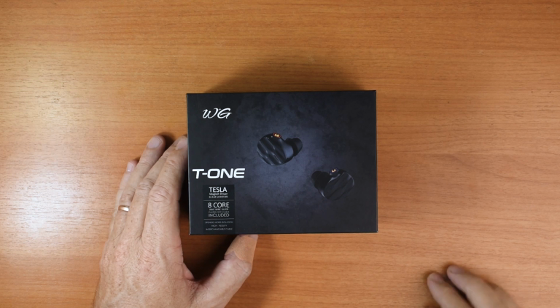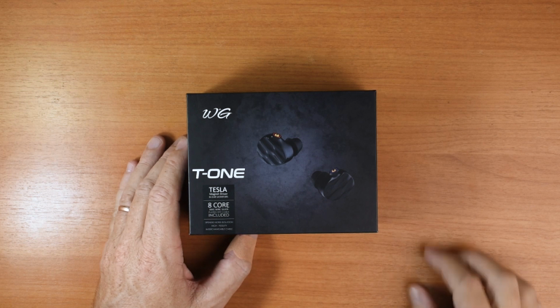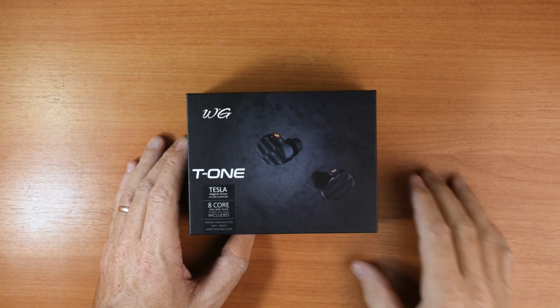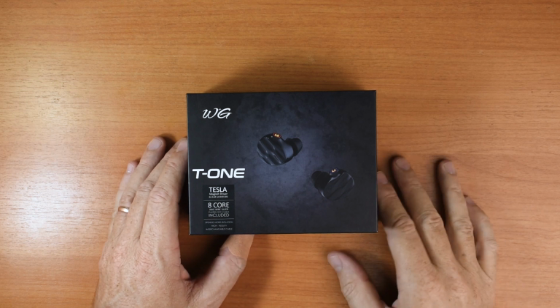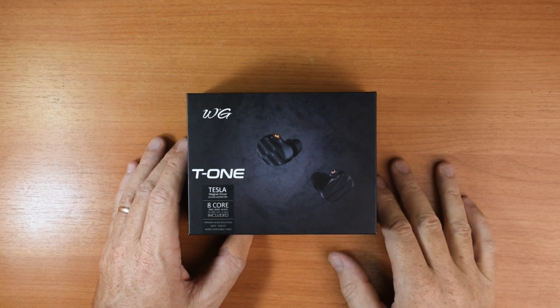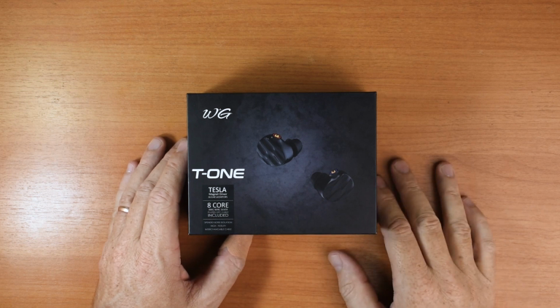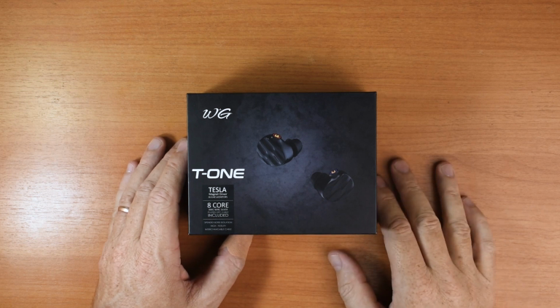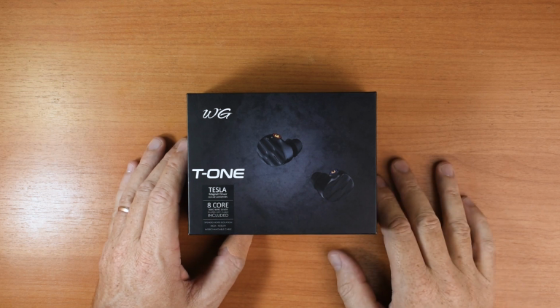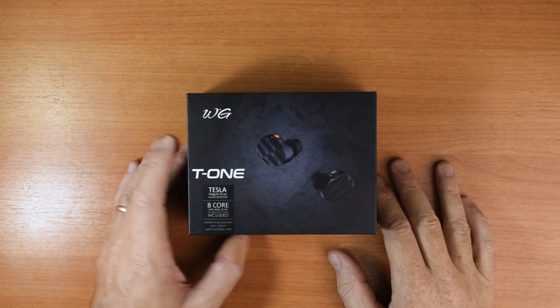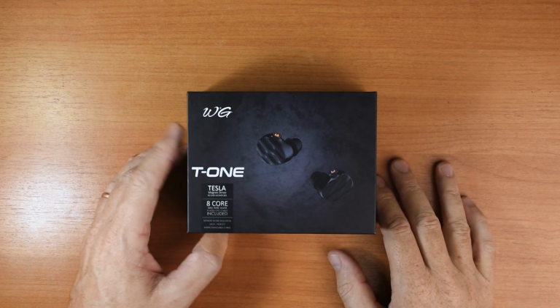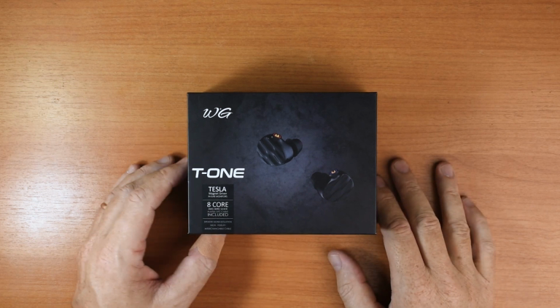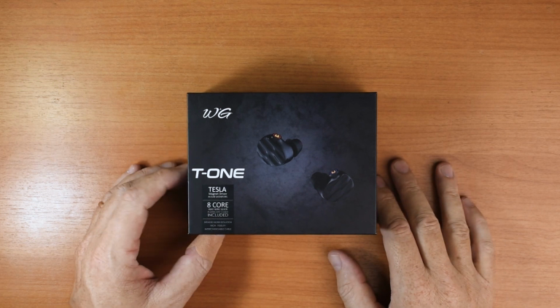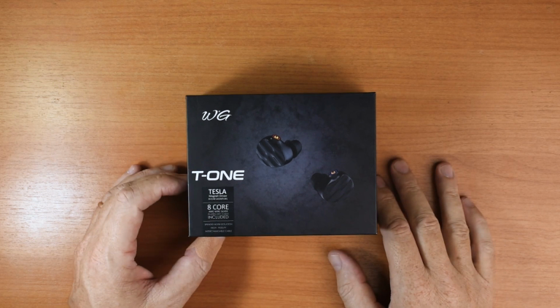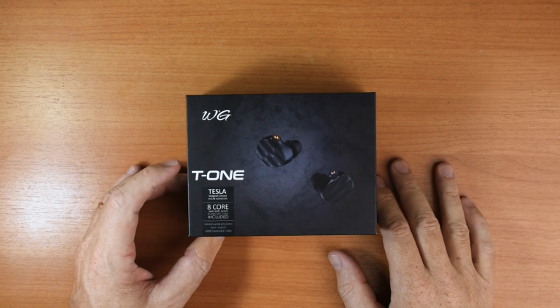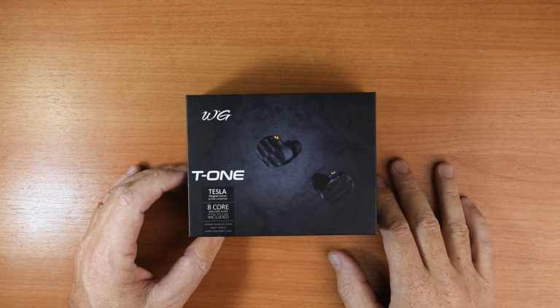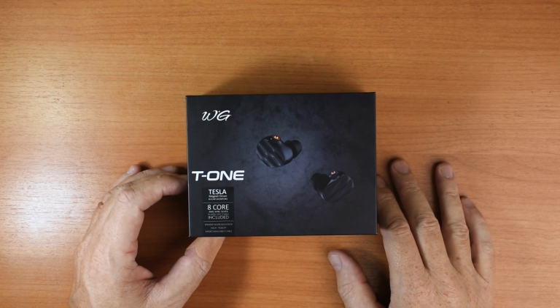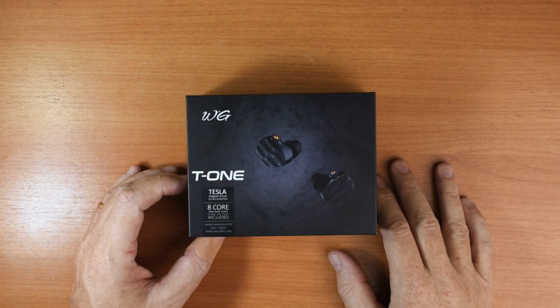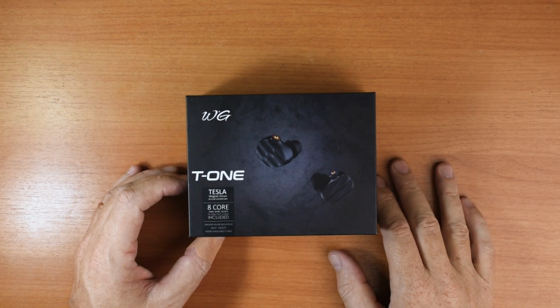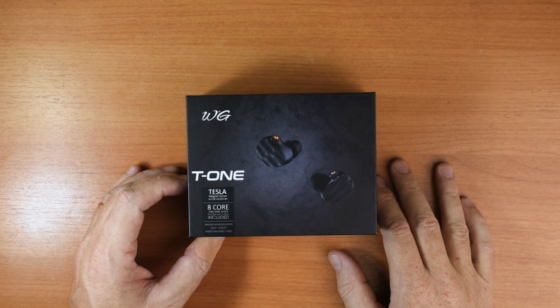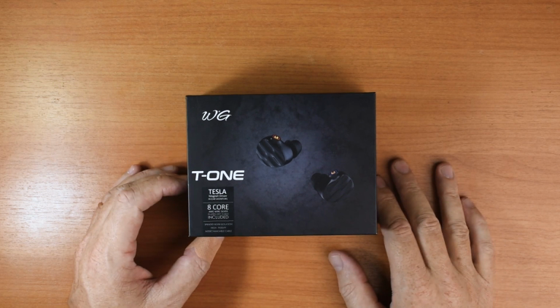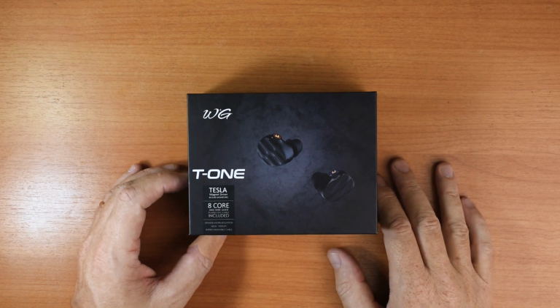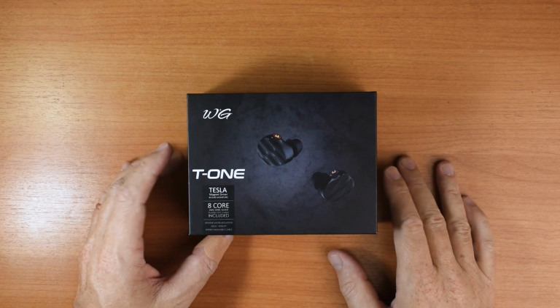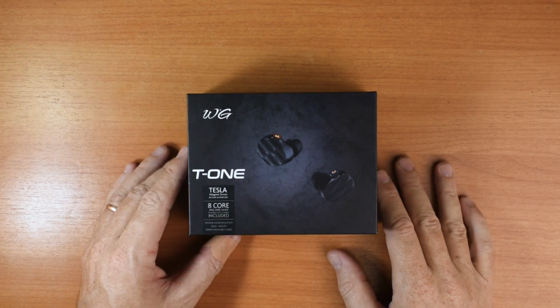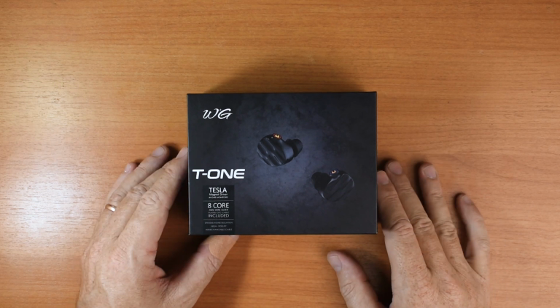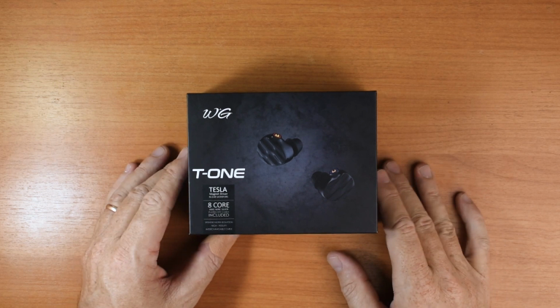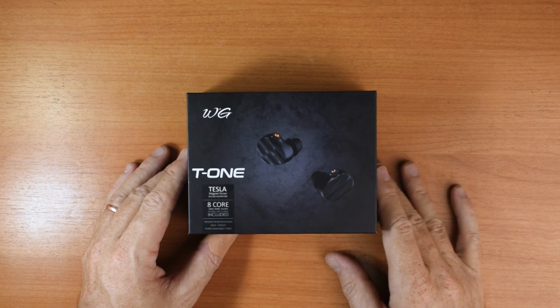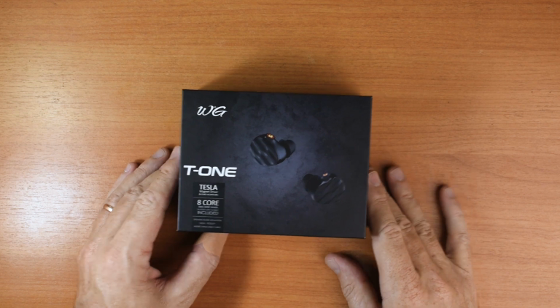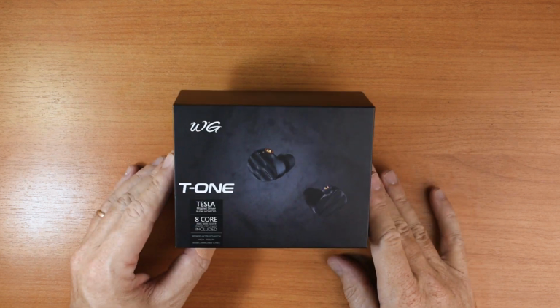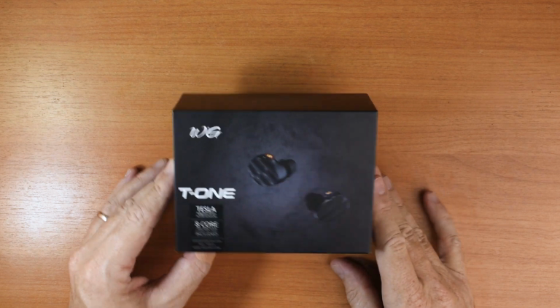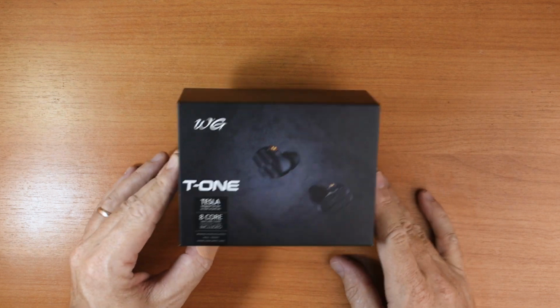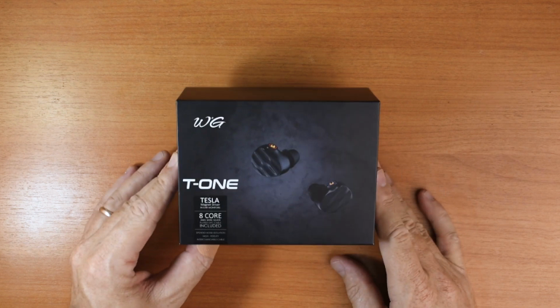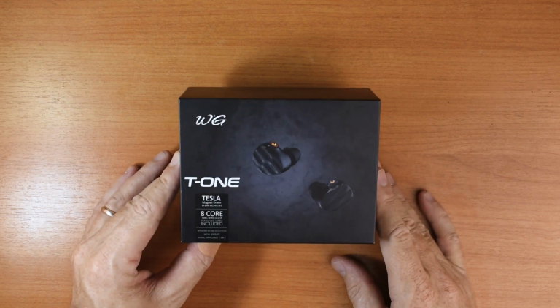This is a review of the WG-T1, or the Tone Baby — it's the Tone.